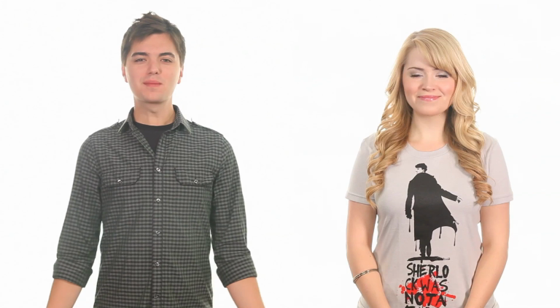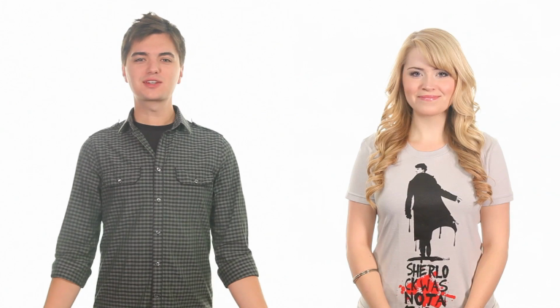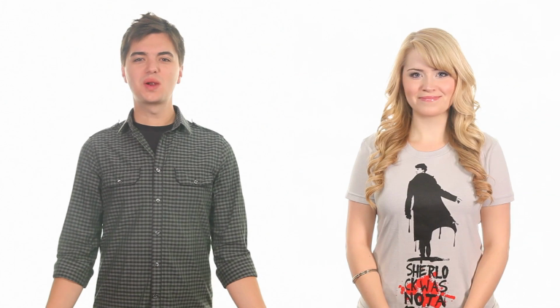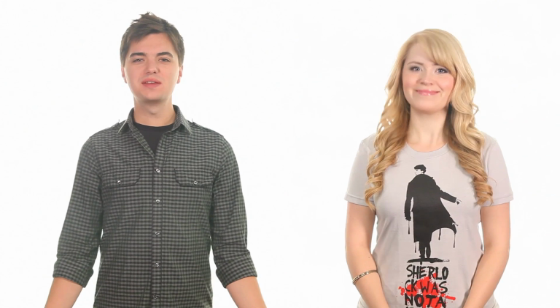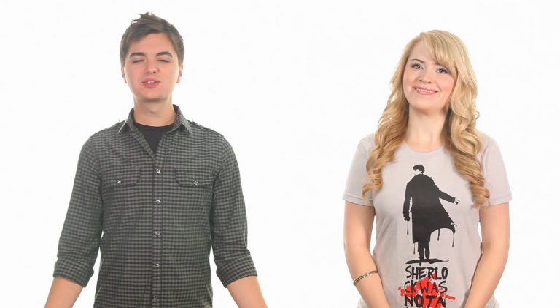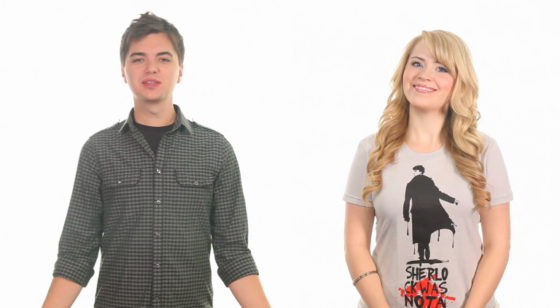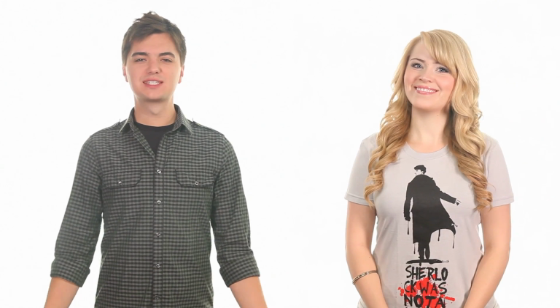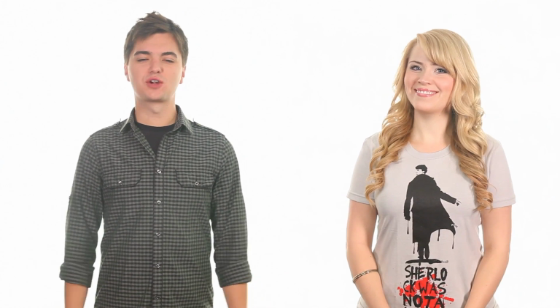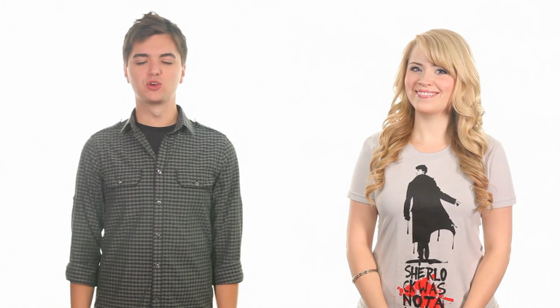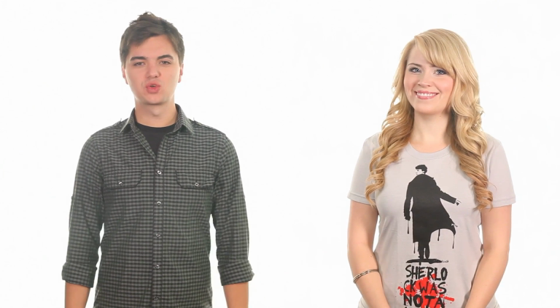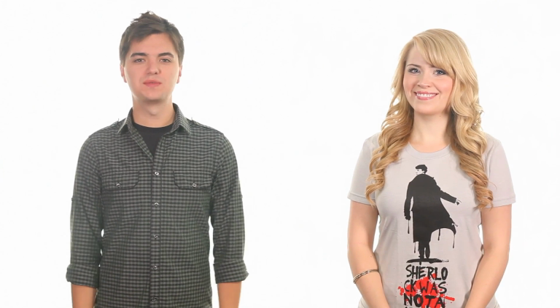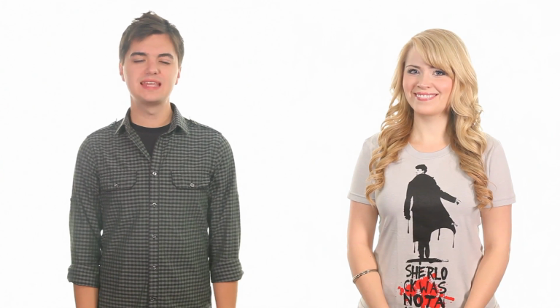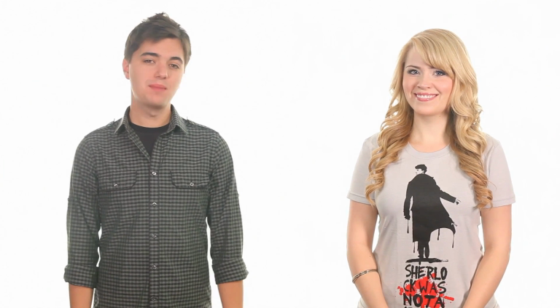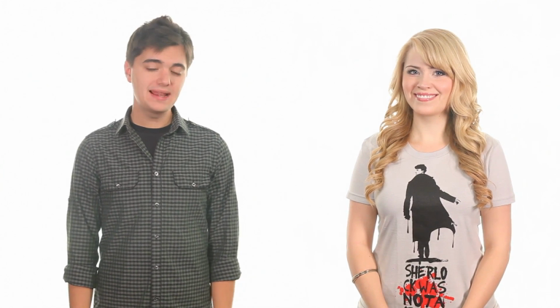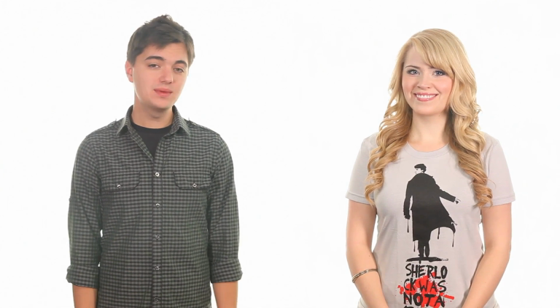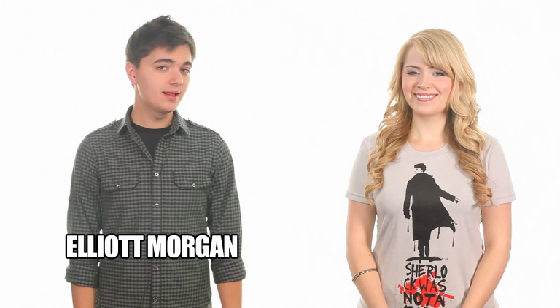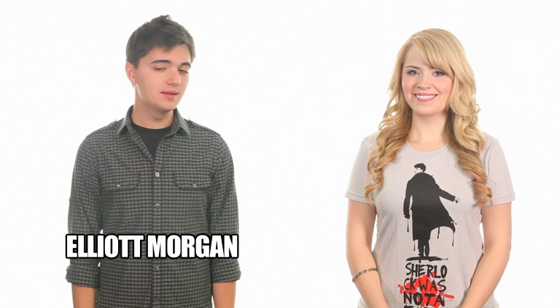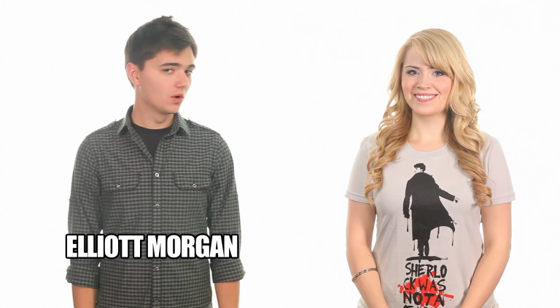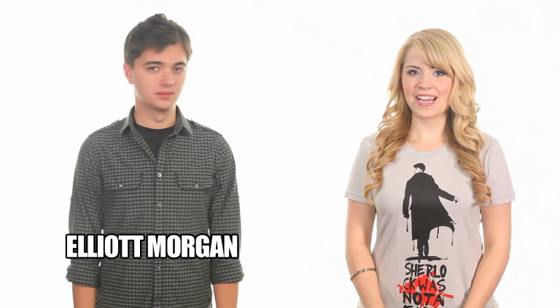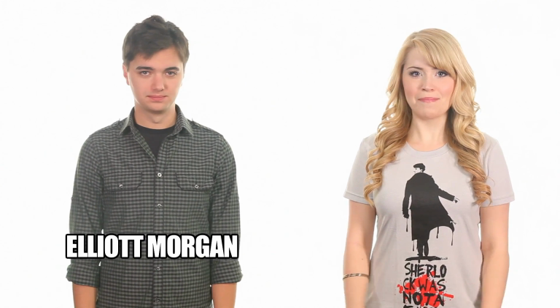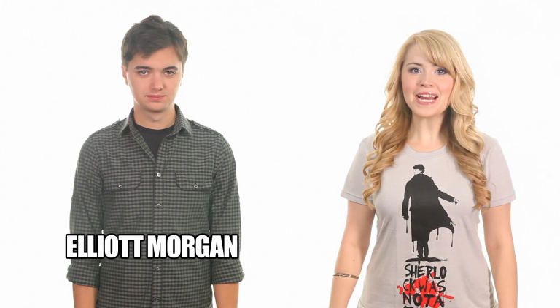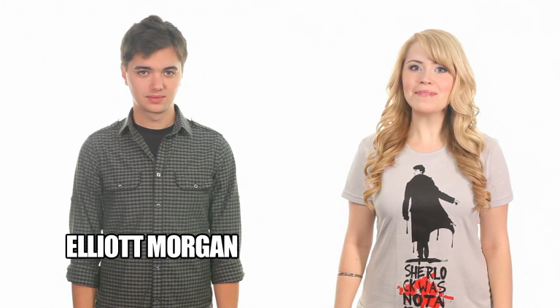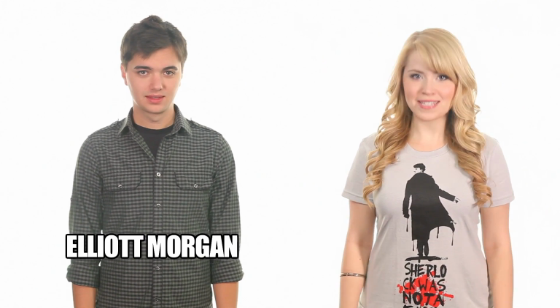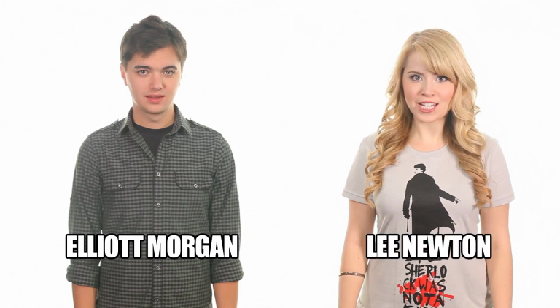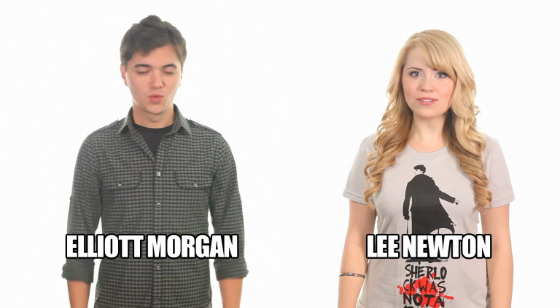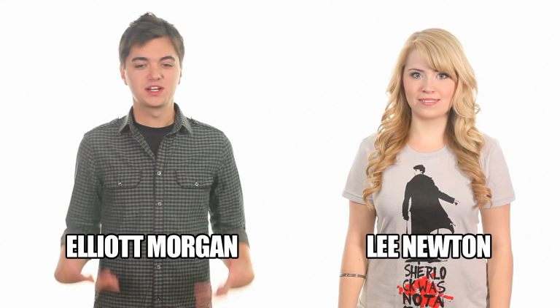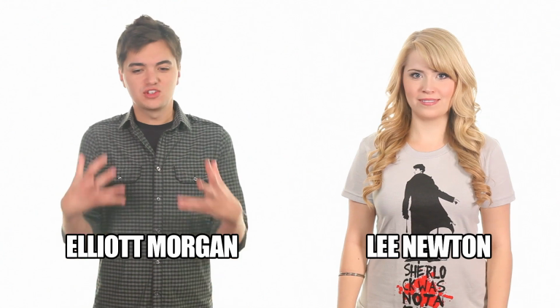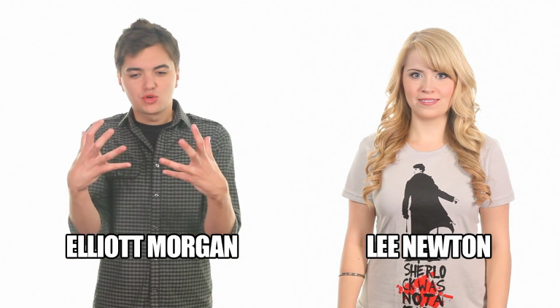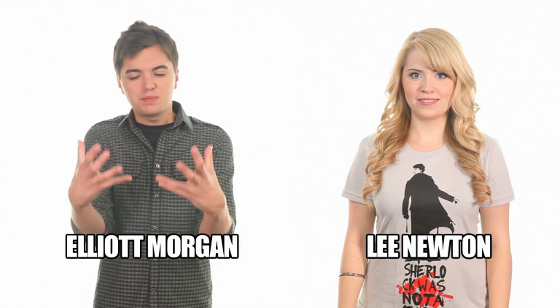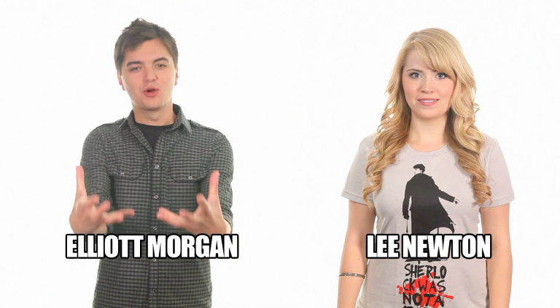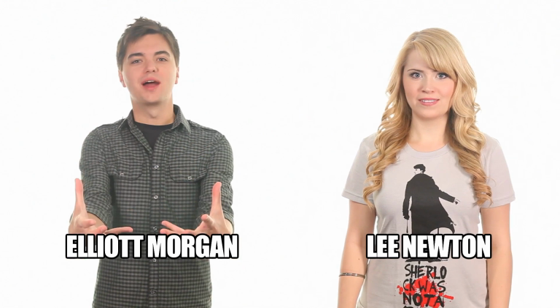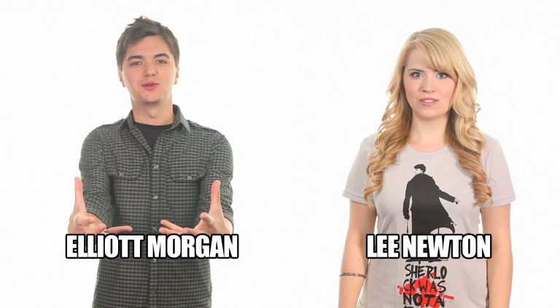Welcome back to 20 Minutes or Less. This is our first story of the day. My name is Elliot Morgan, and my name is Leigh Newton. We're going to give you some creepy robot news.